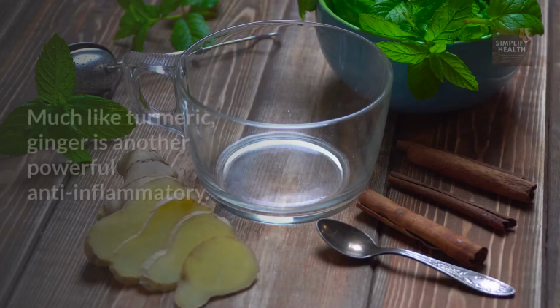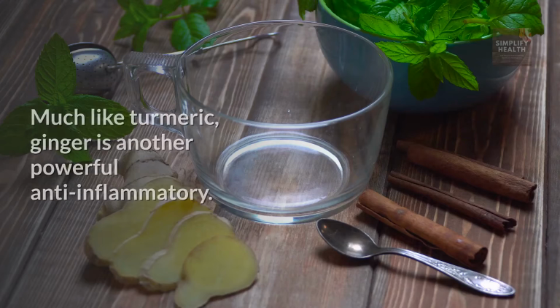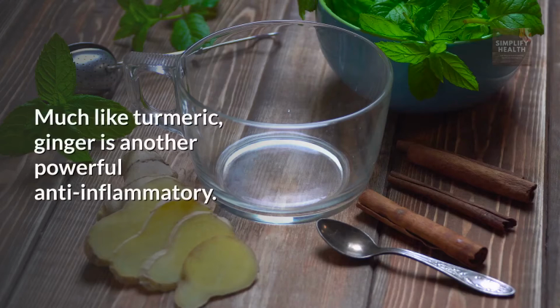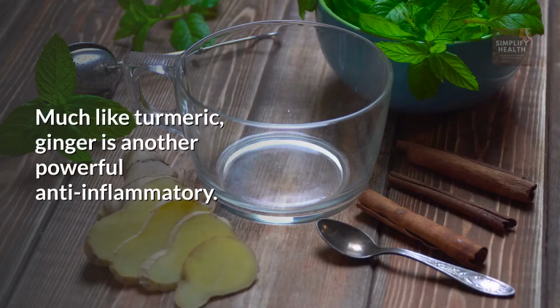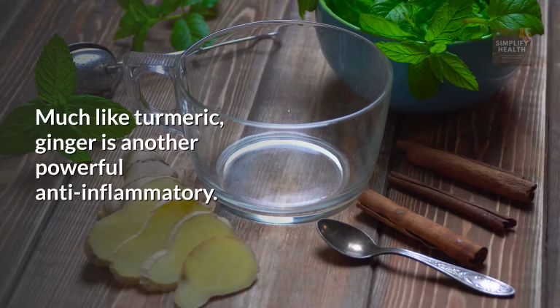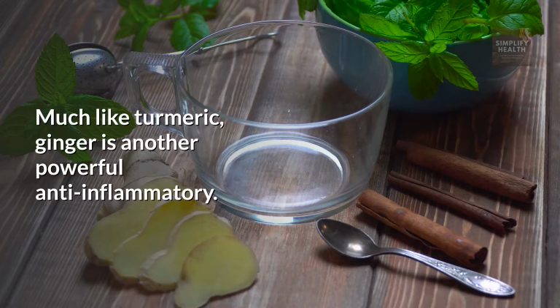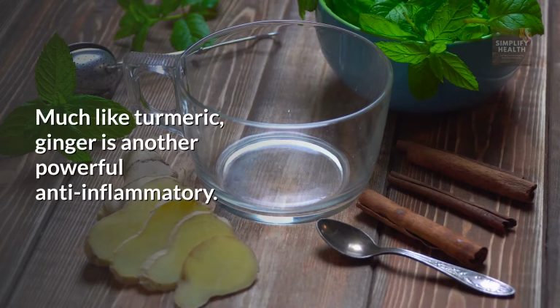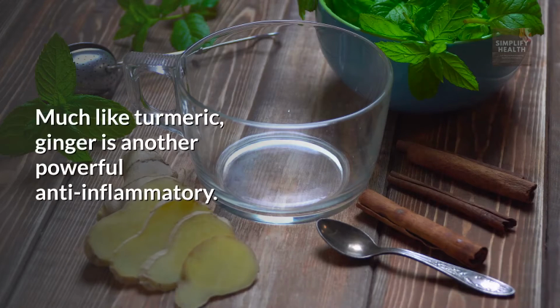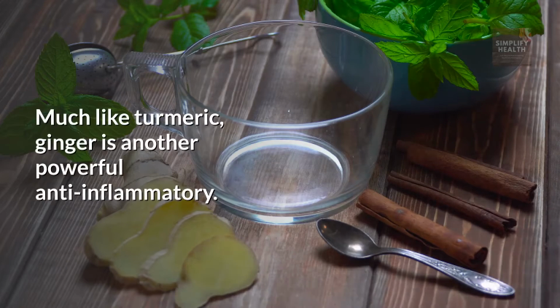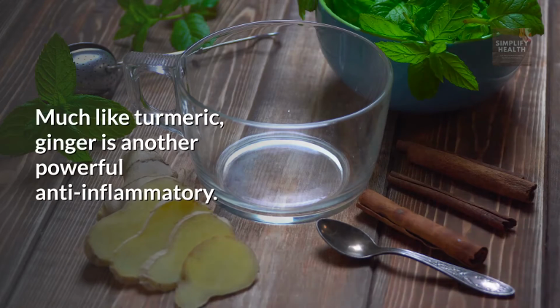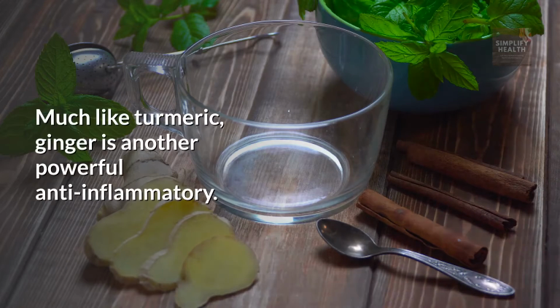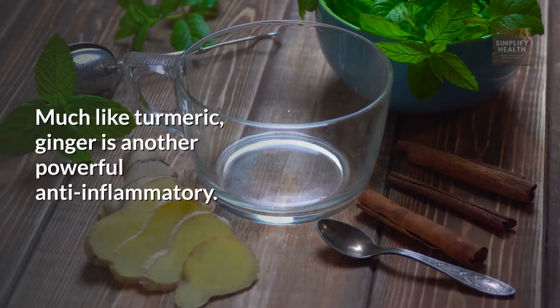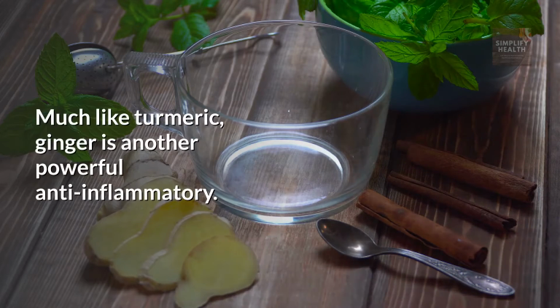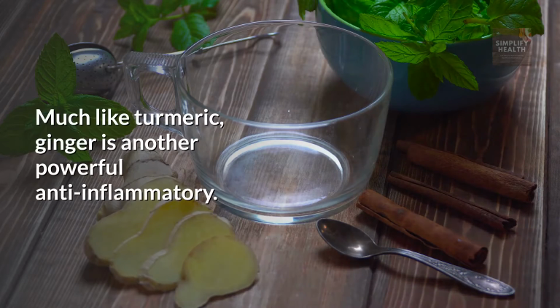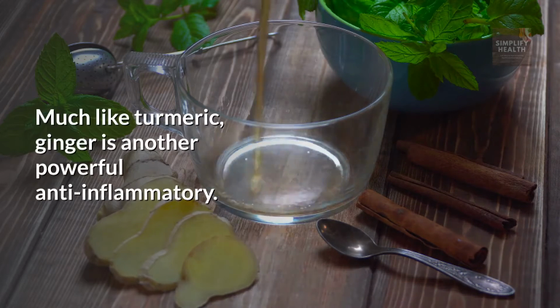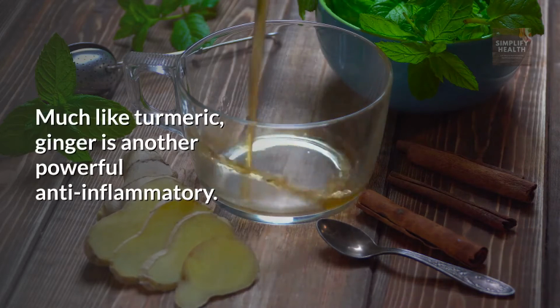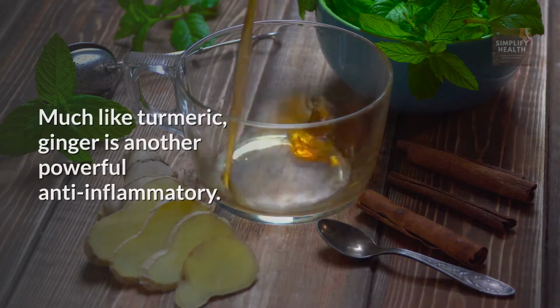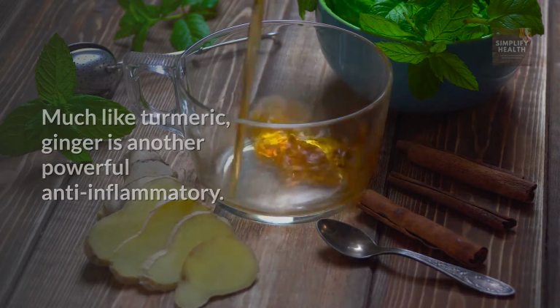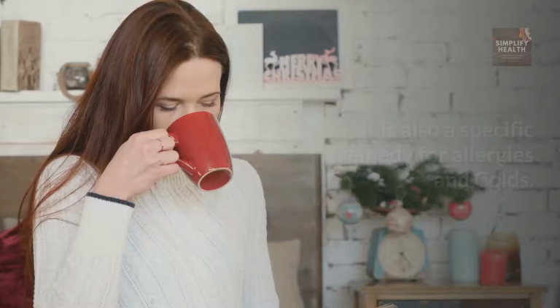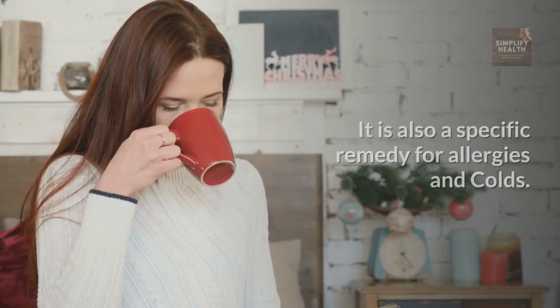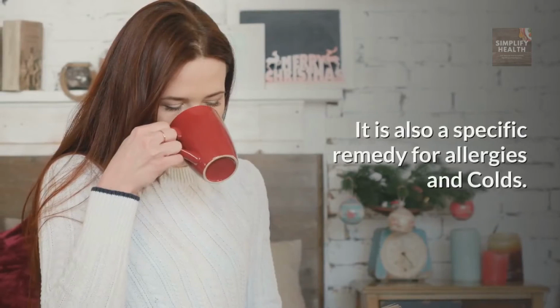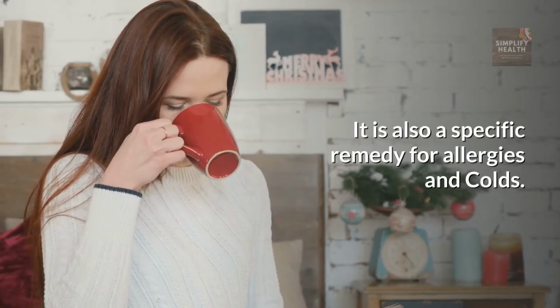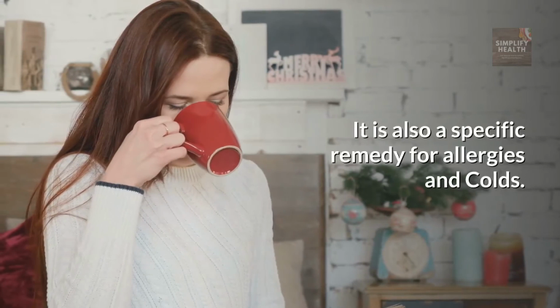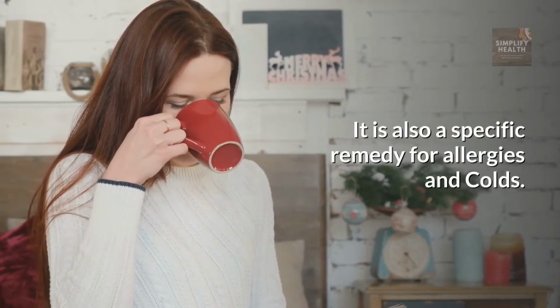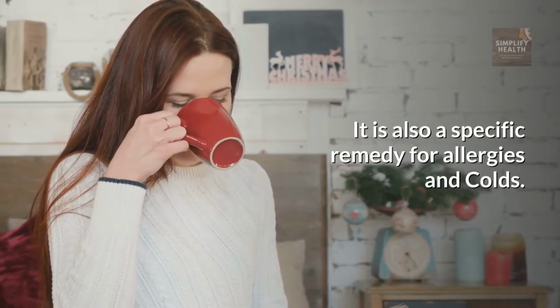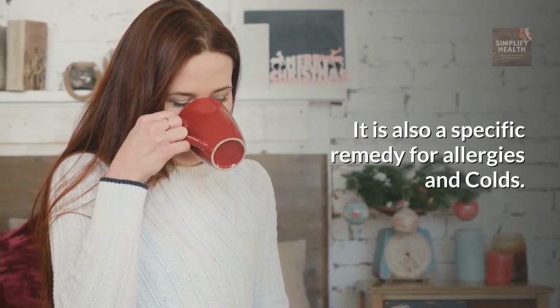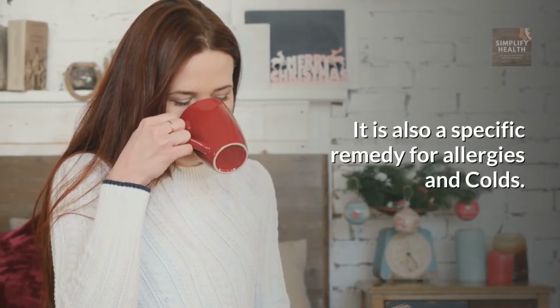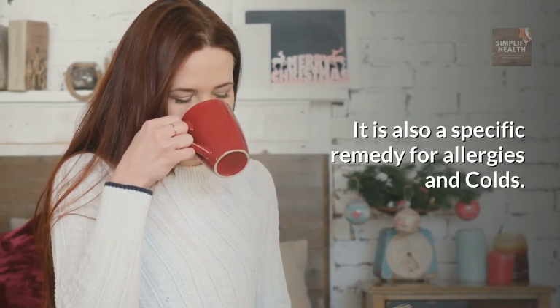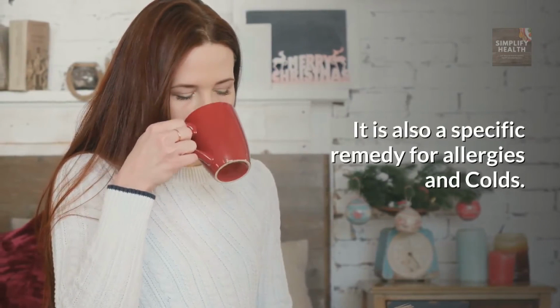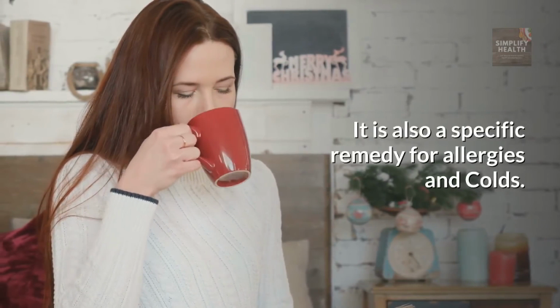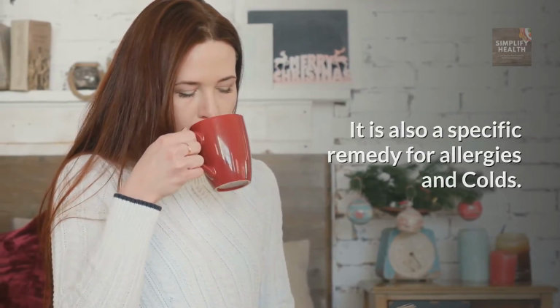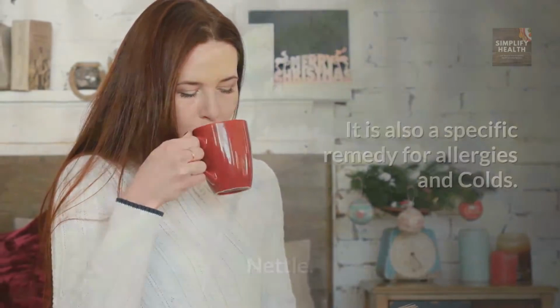Ginger. Much like turmeric, ginger is another powerful anti-inflammatory. It is also a specific remedy for allergies and colds.